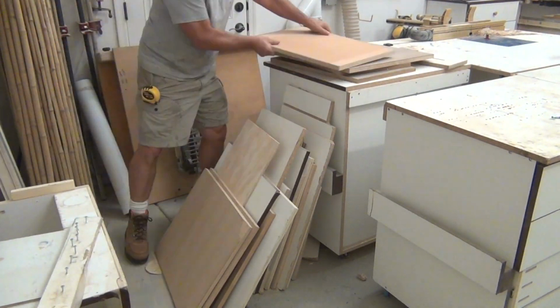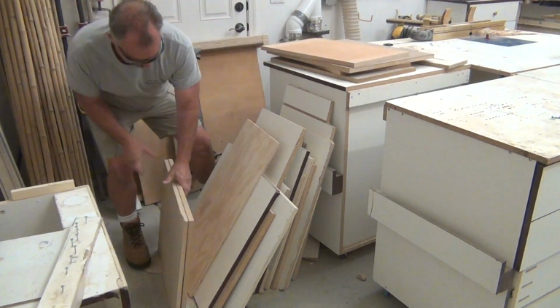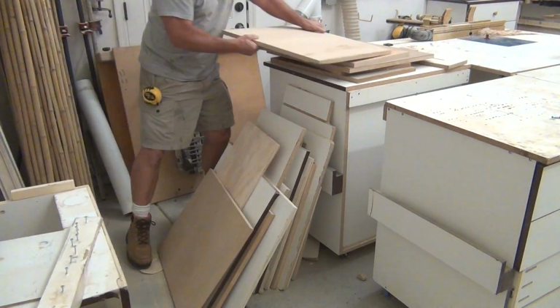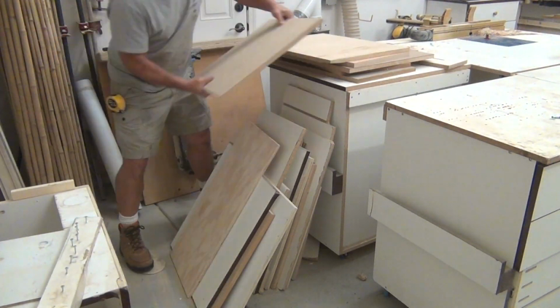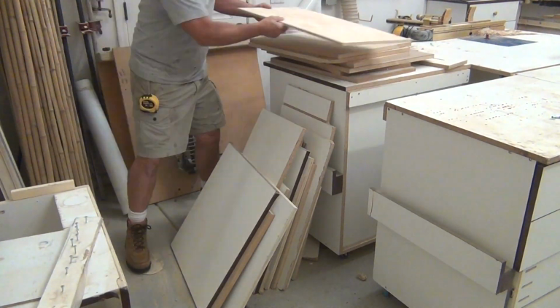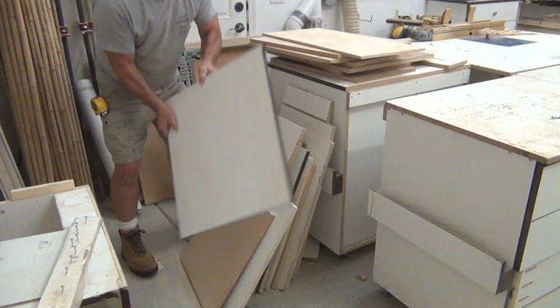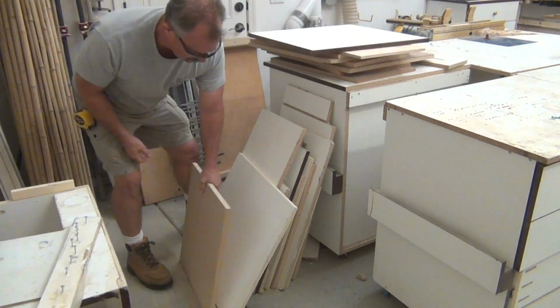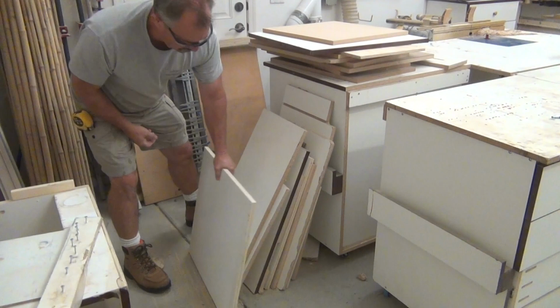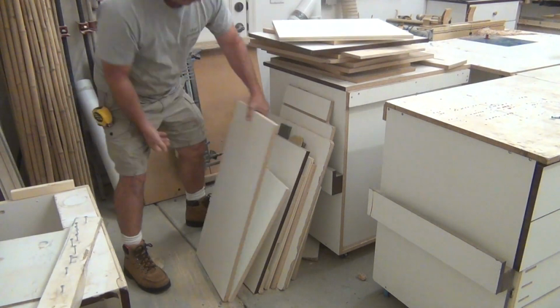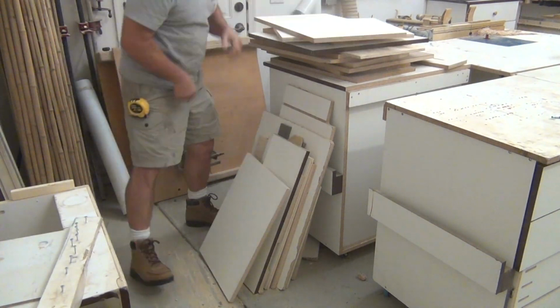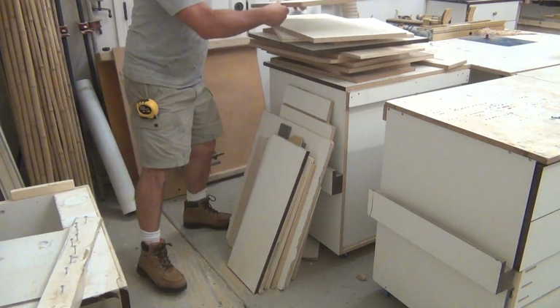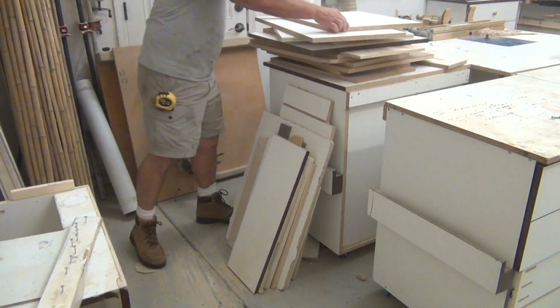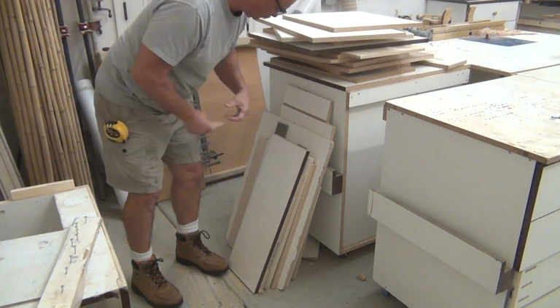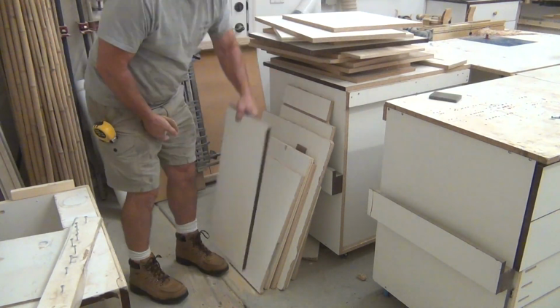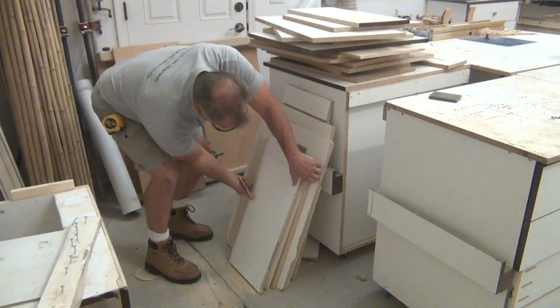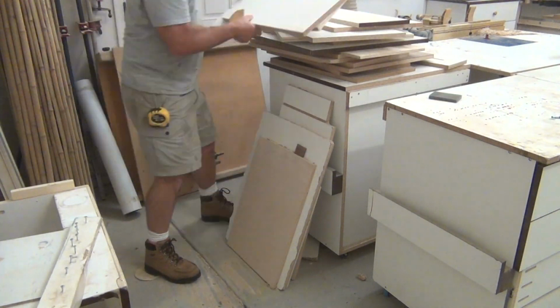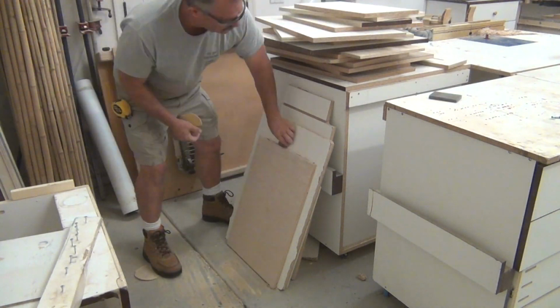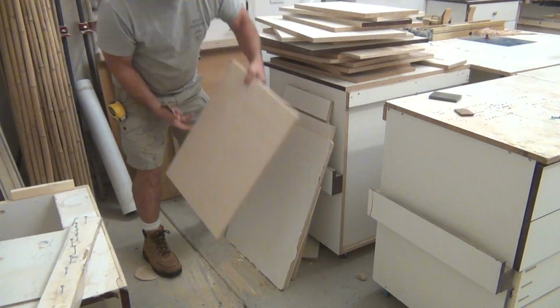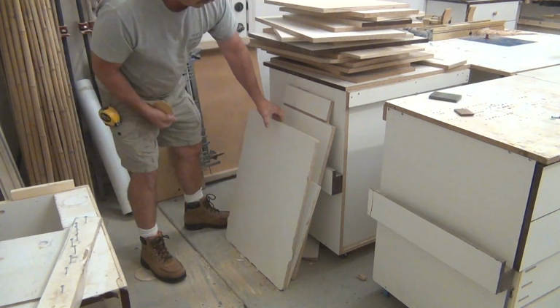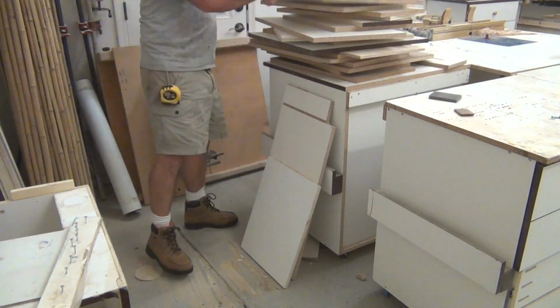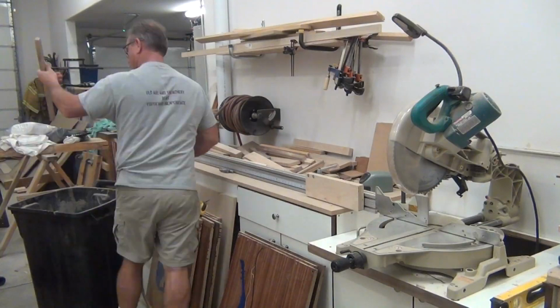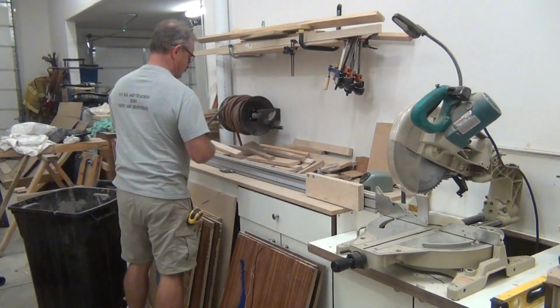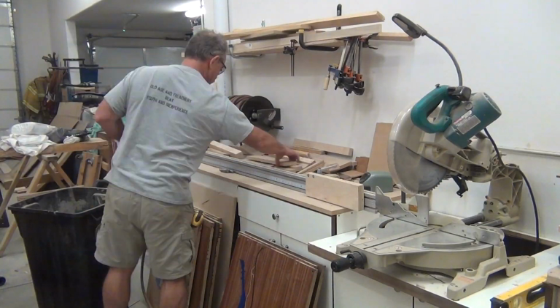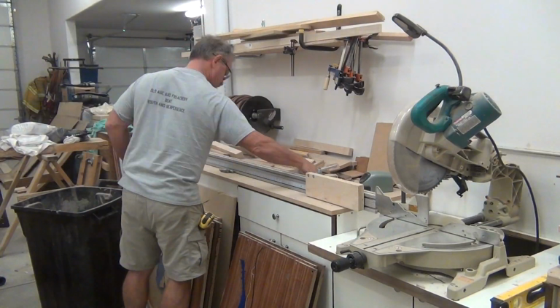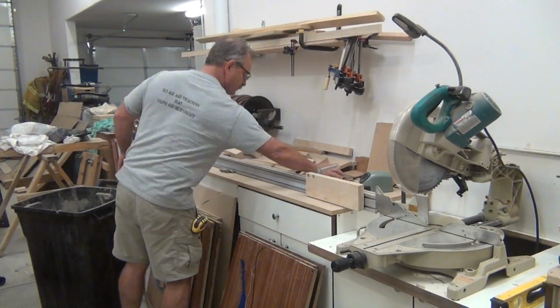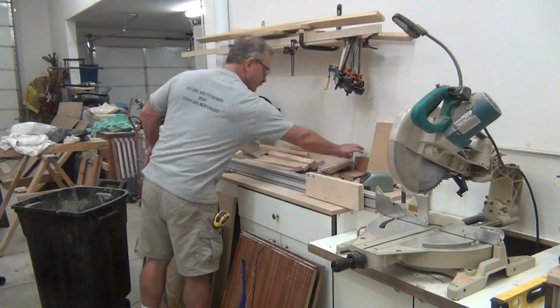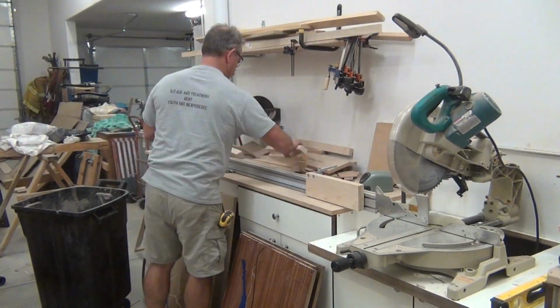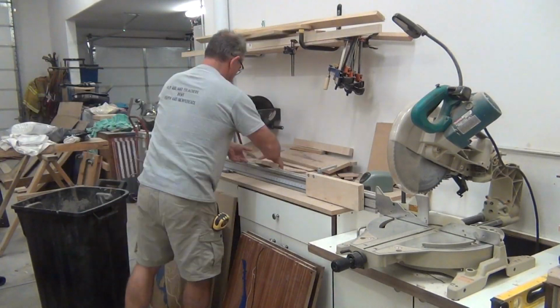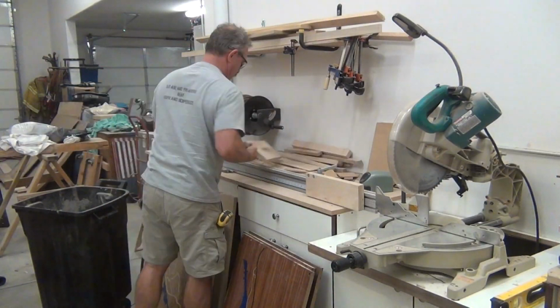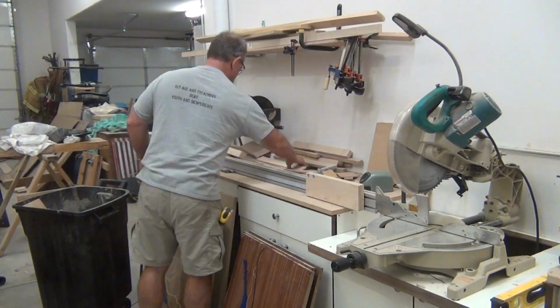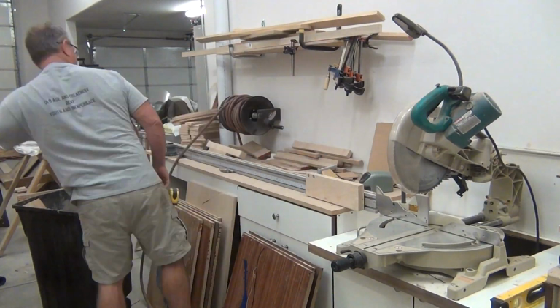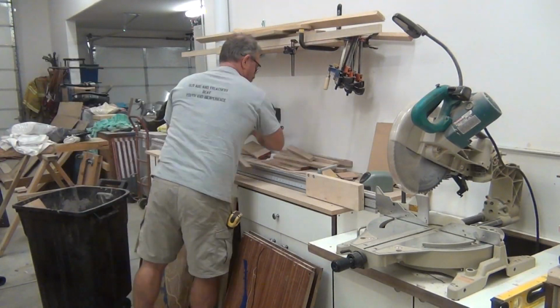I've been saving this stack forever and finally decided if I haven't used it by now, it's time to get rid of it.